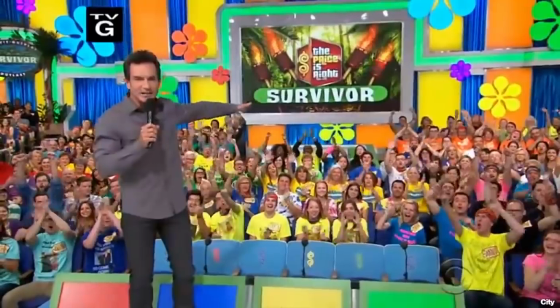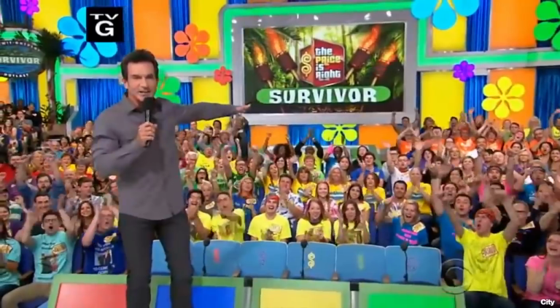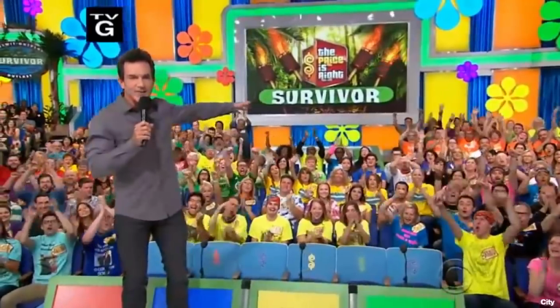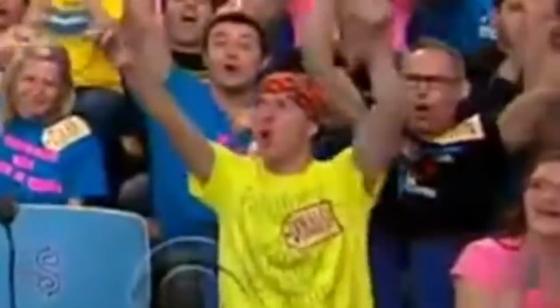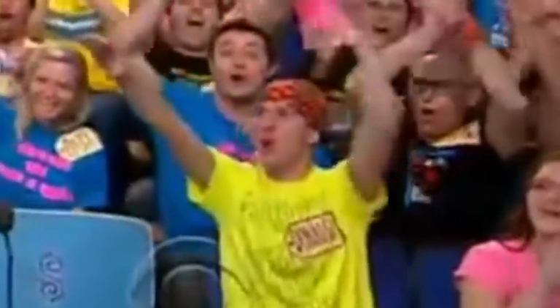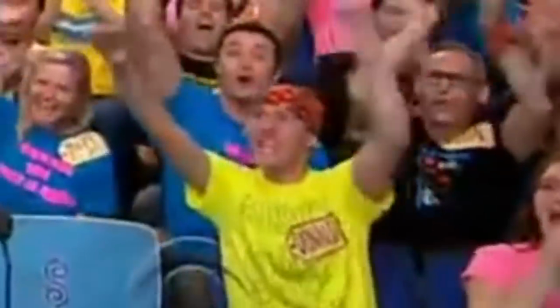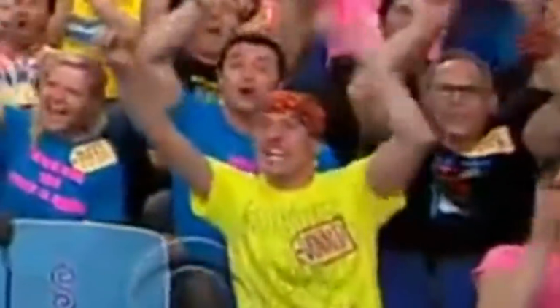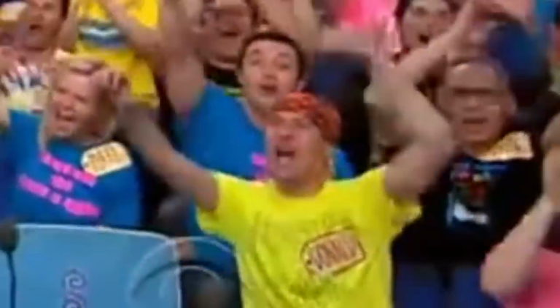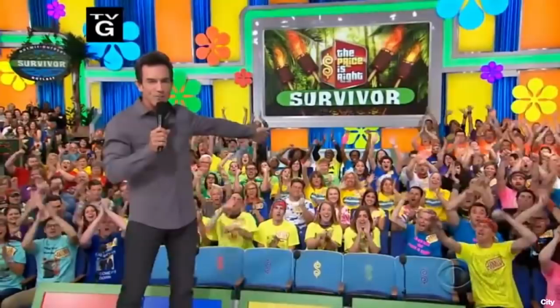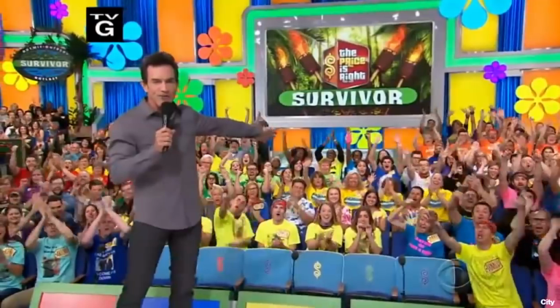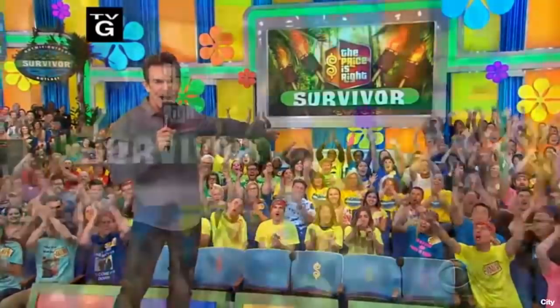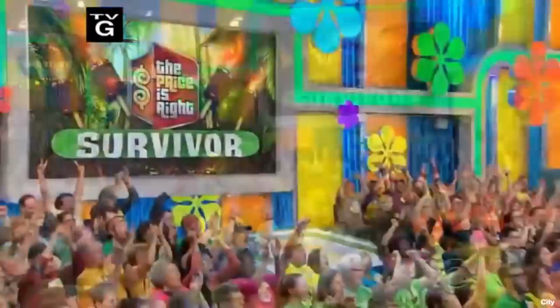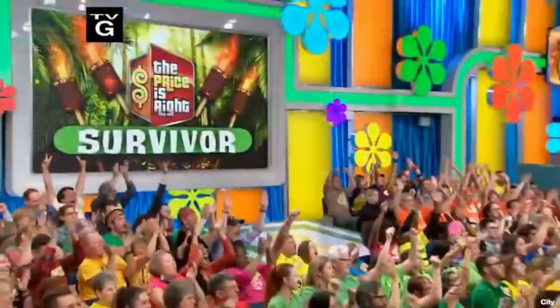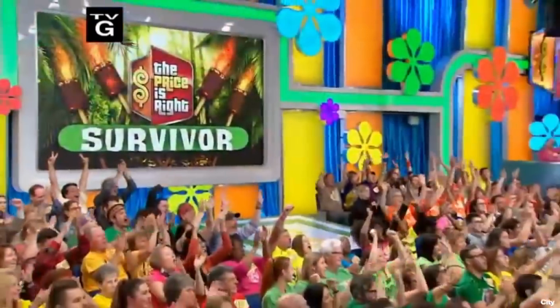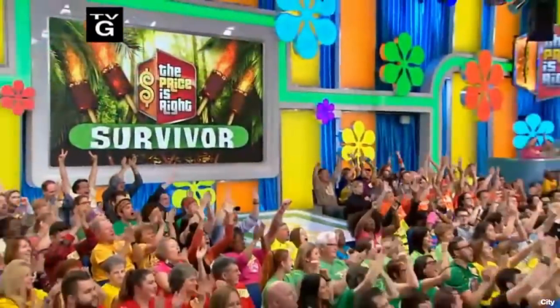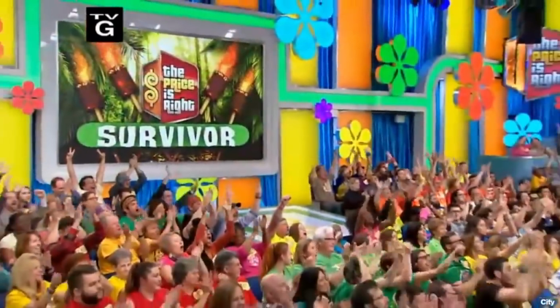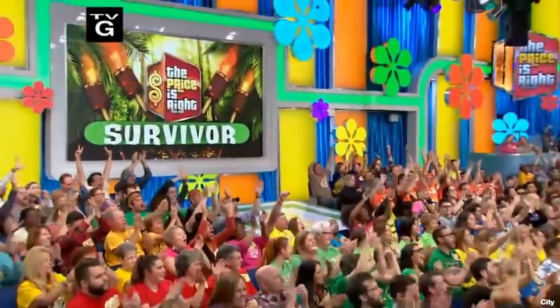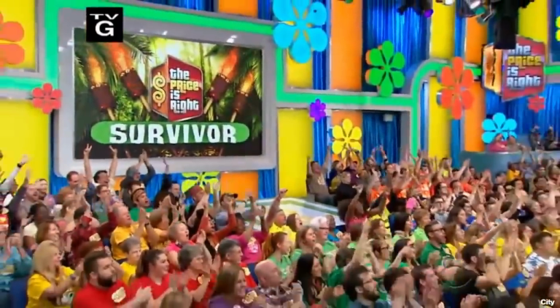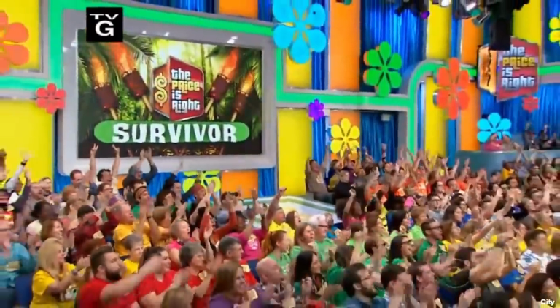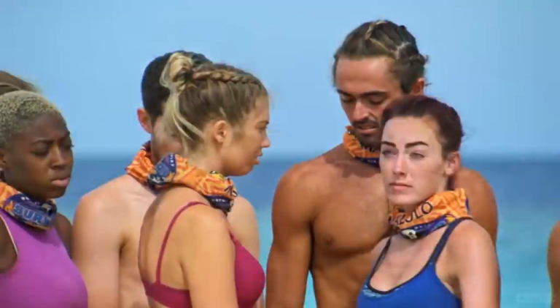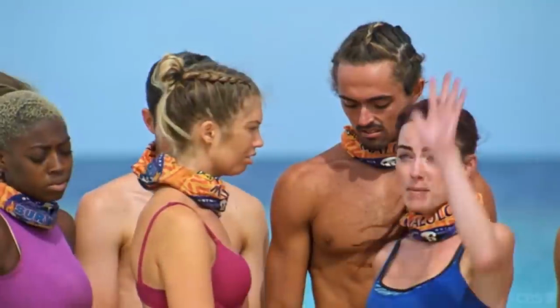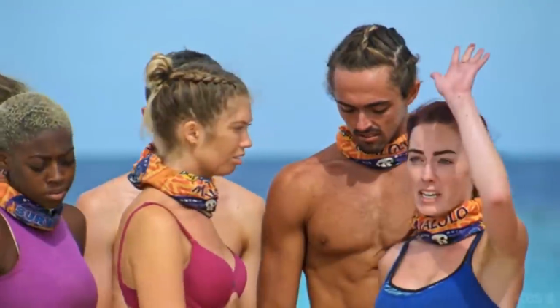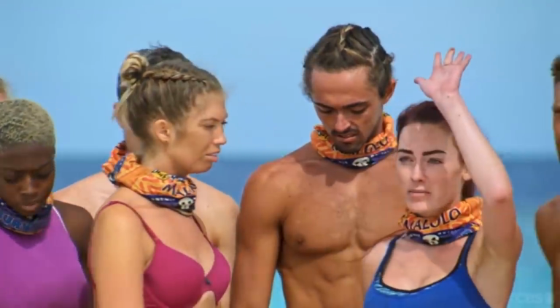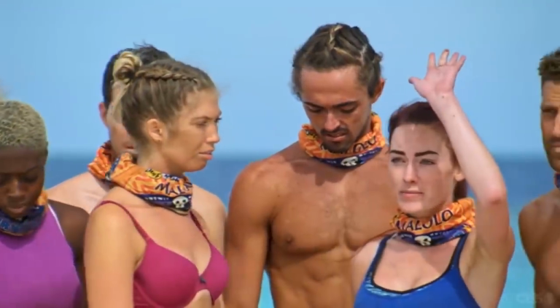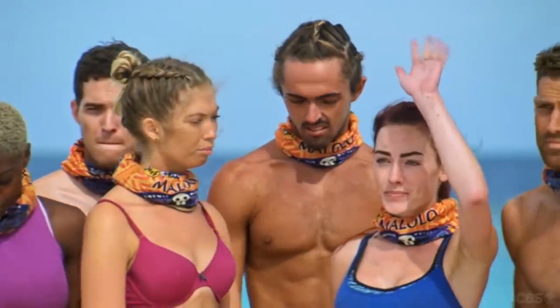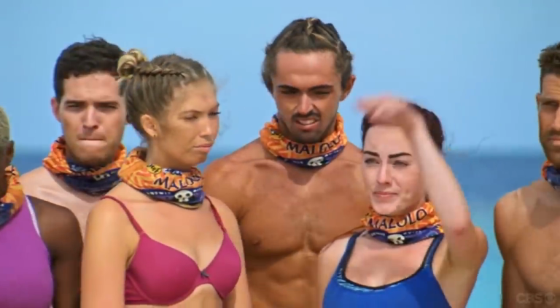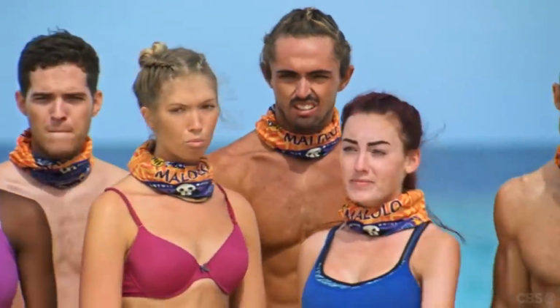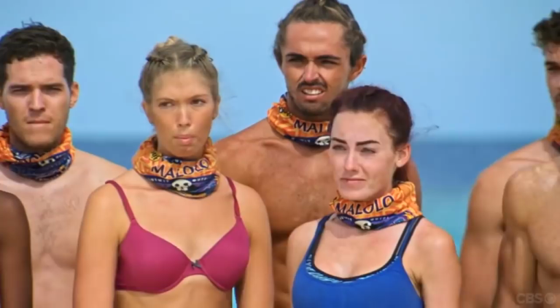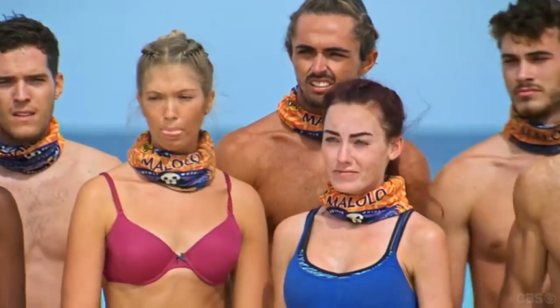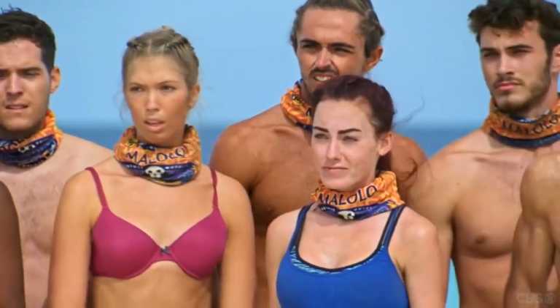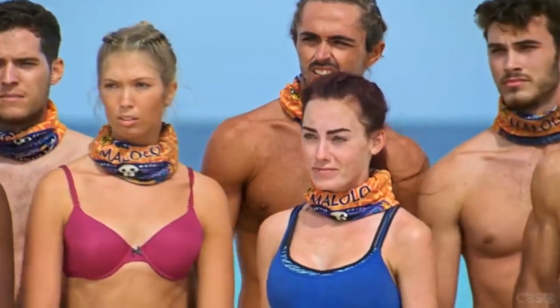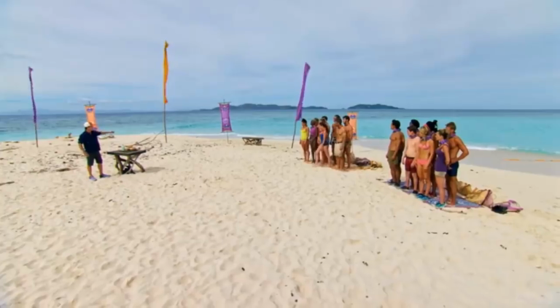And the most likely to receive a purple edit in Survivor goes to... Congratulations, Chelsea! Come on down!